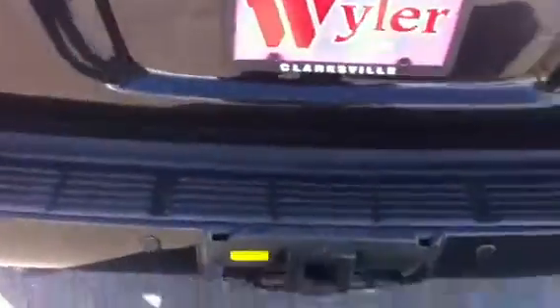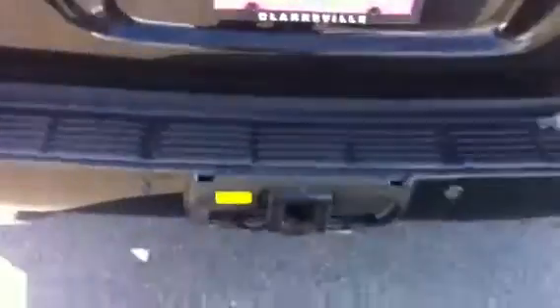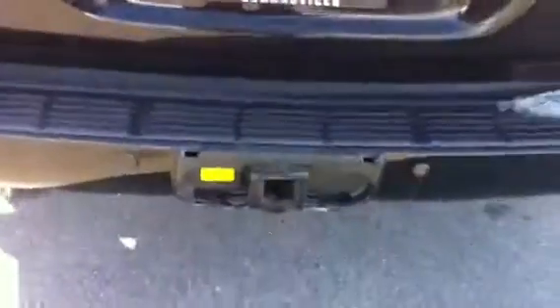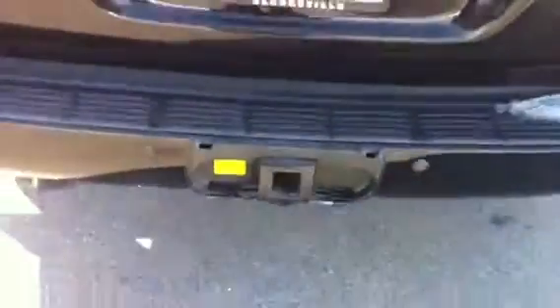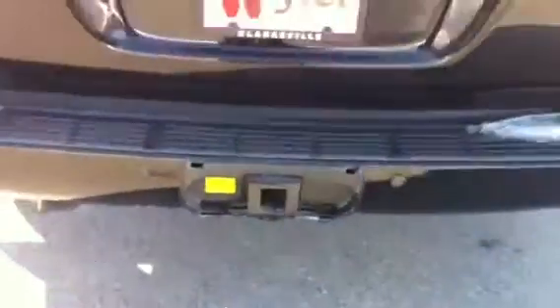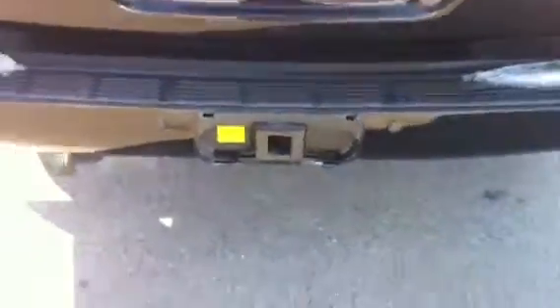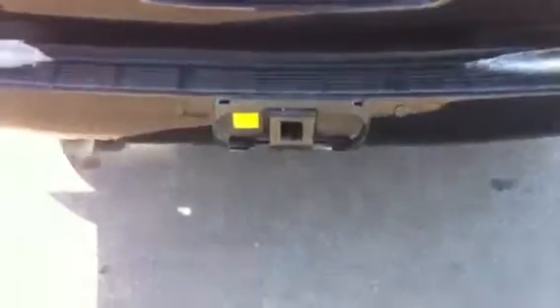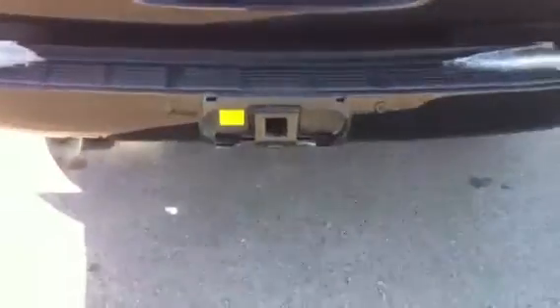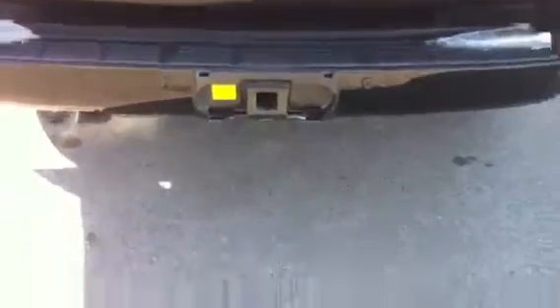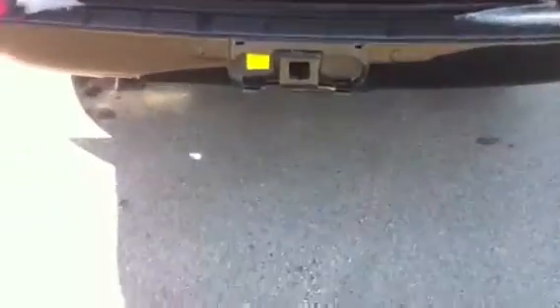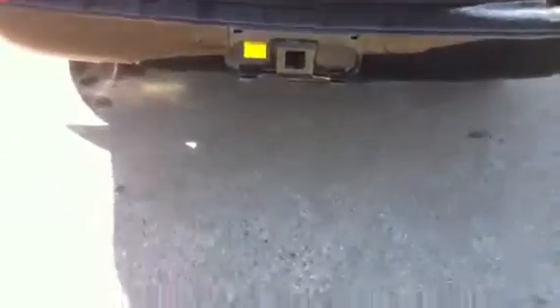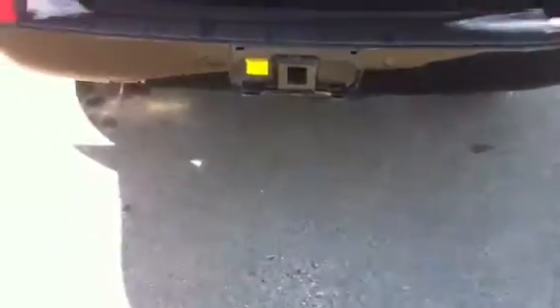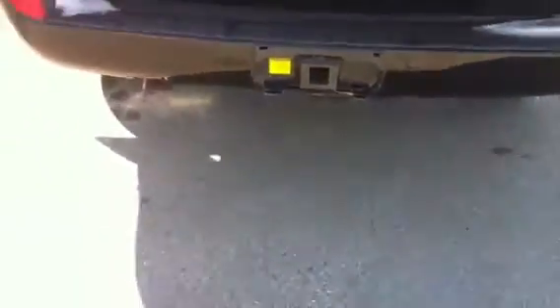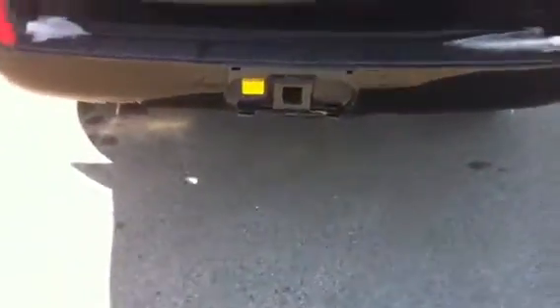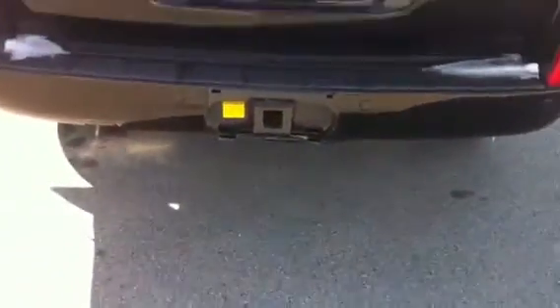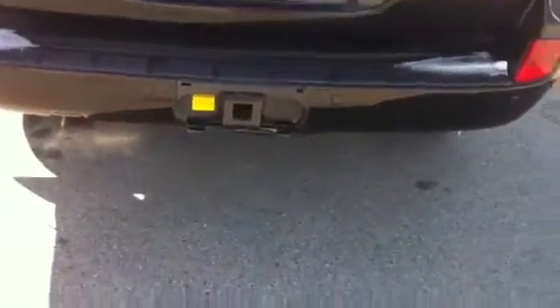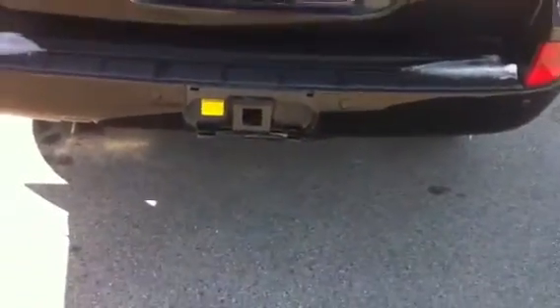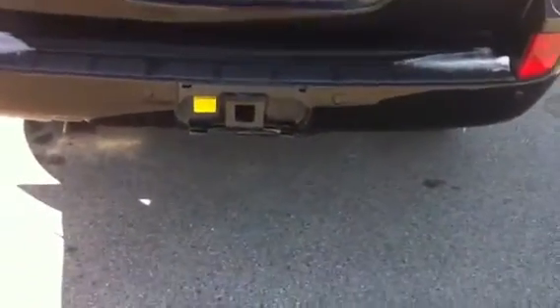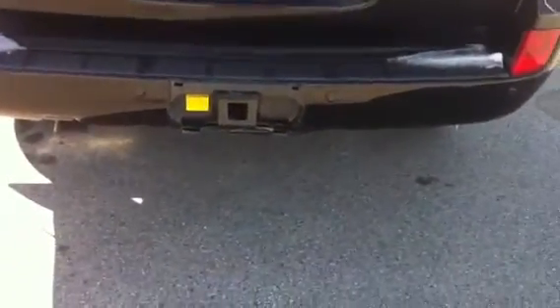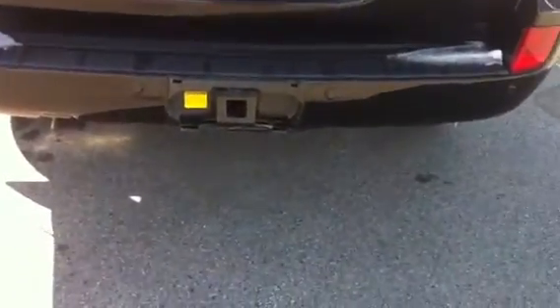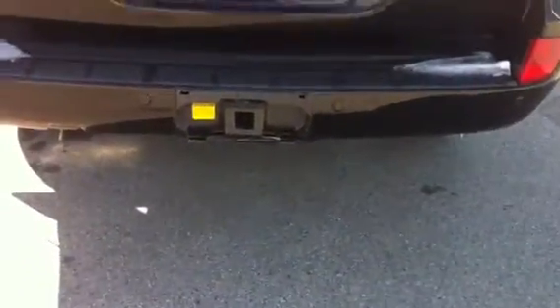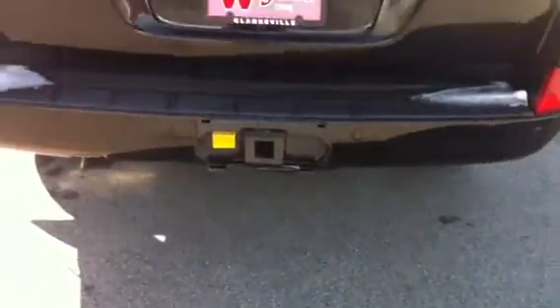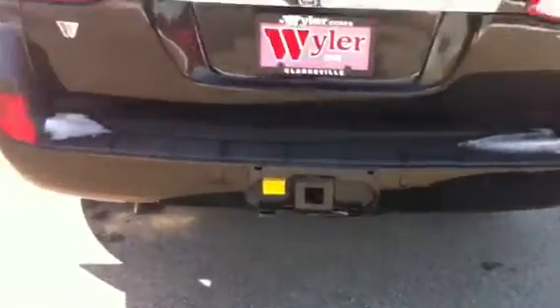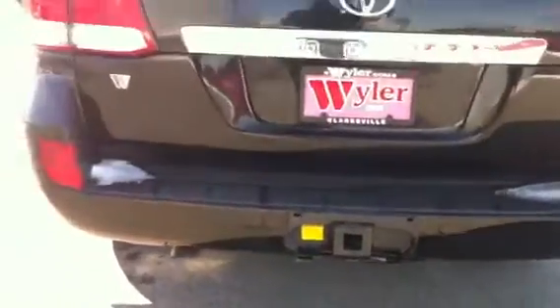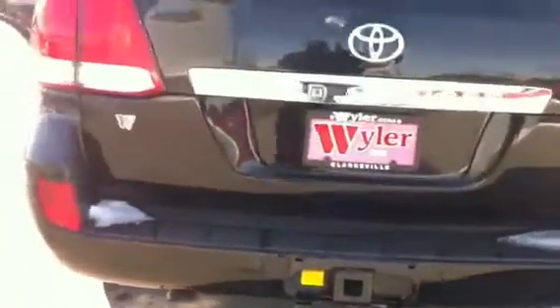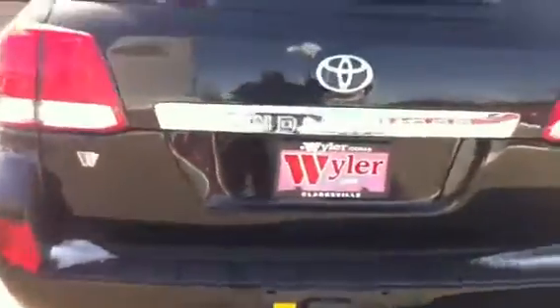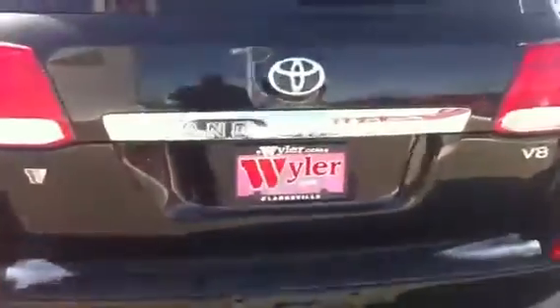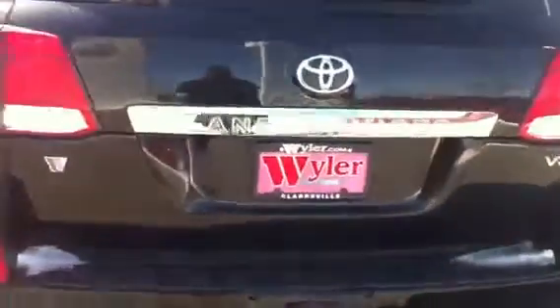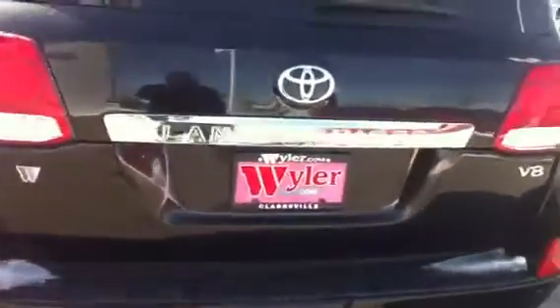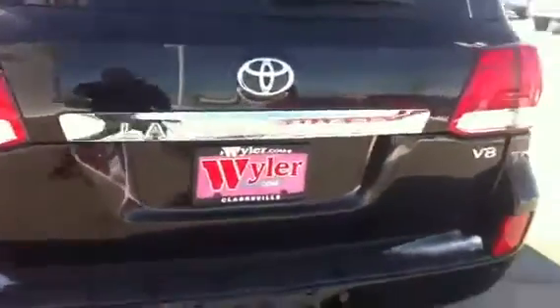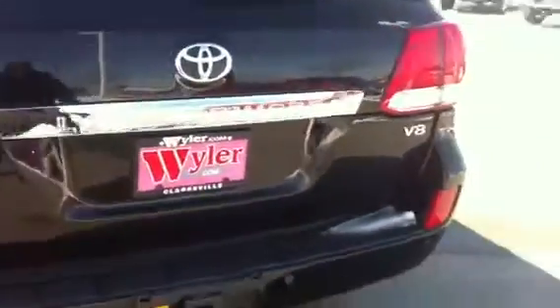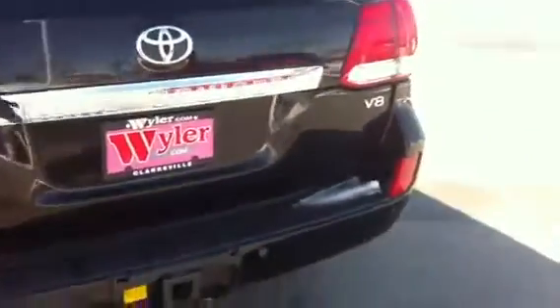It also has the towing hitch receiver. It's the V8.